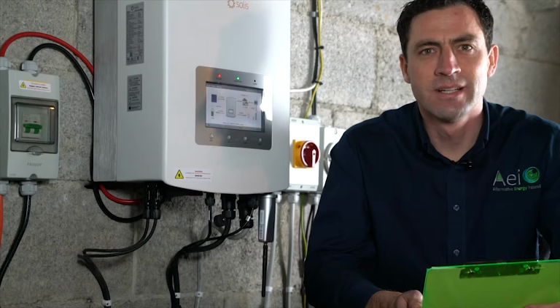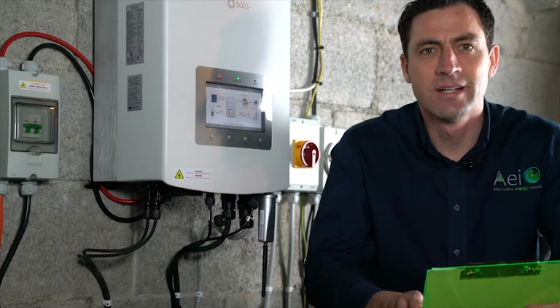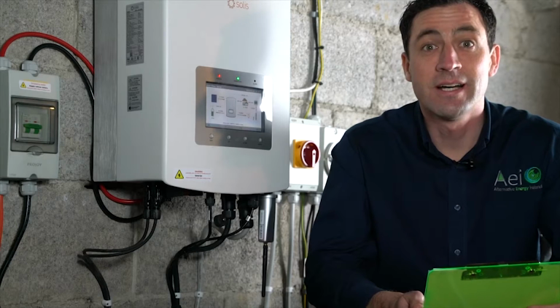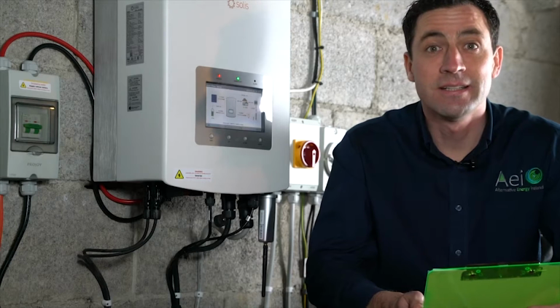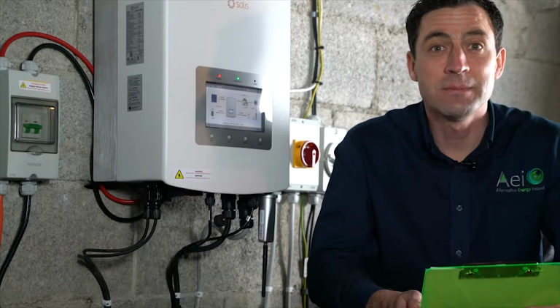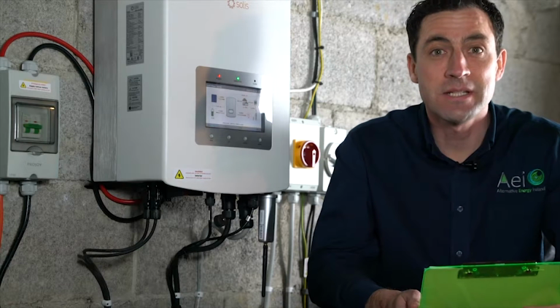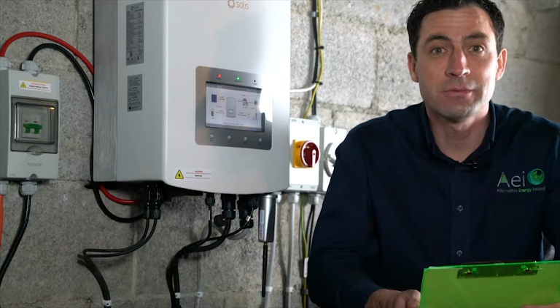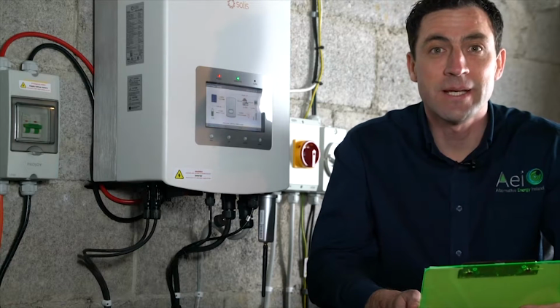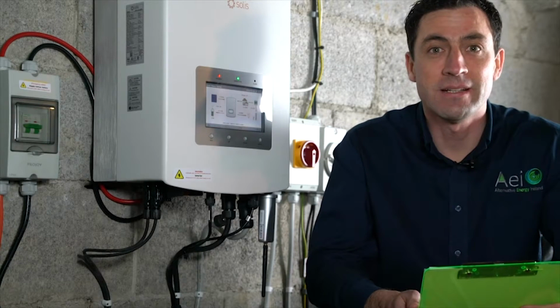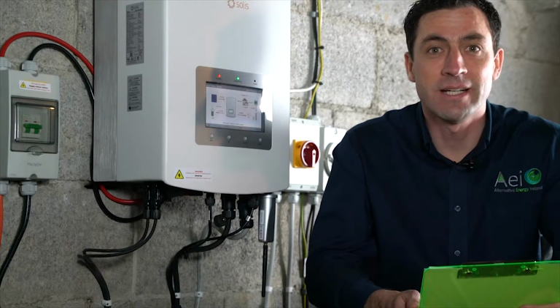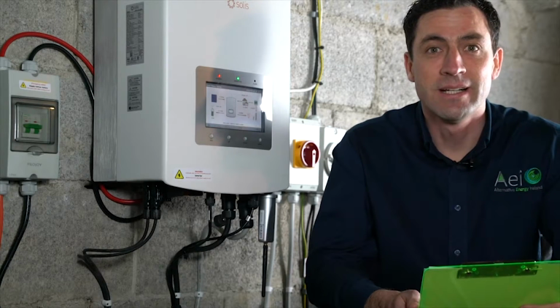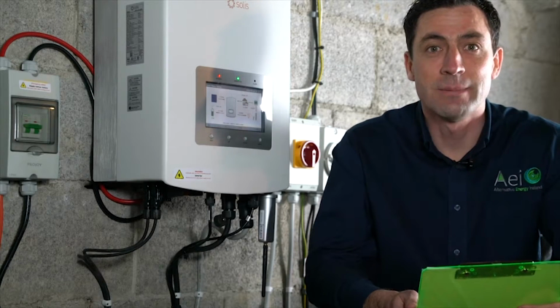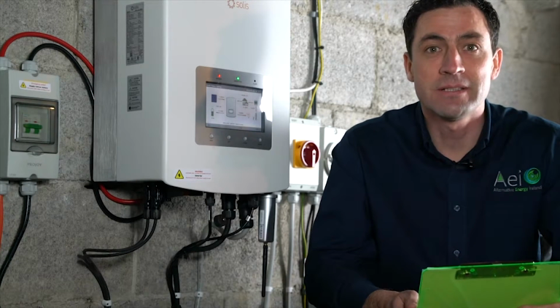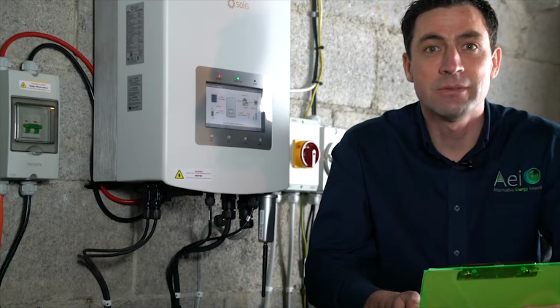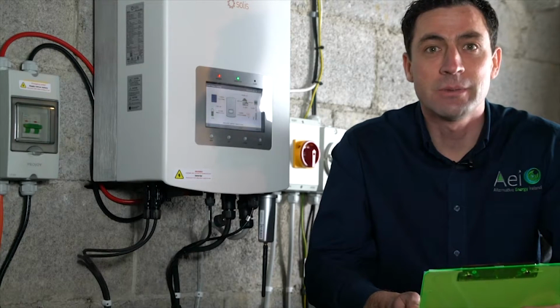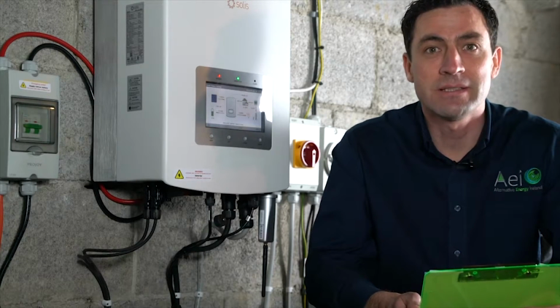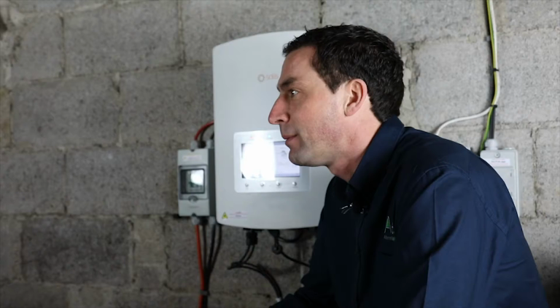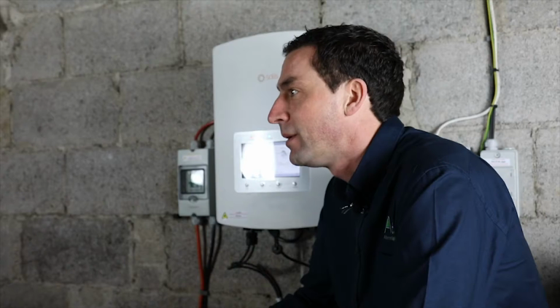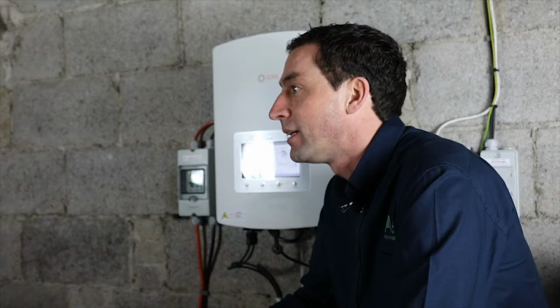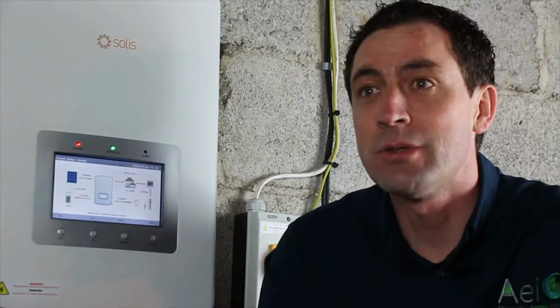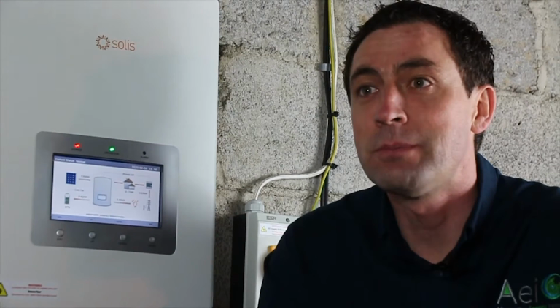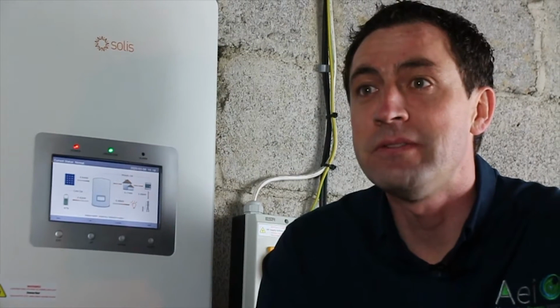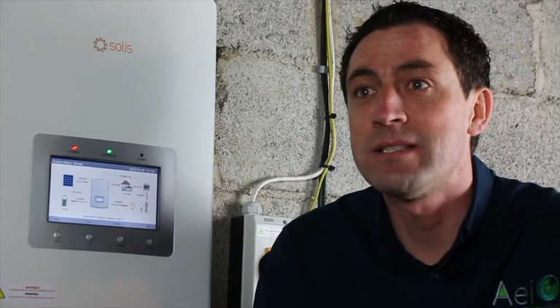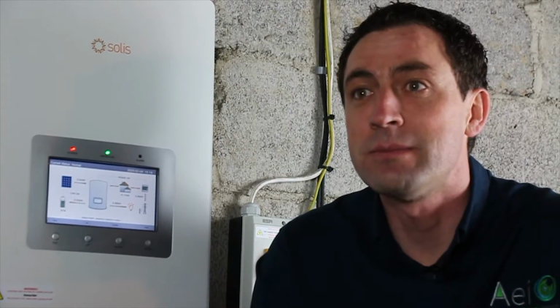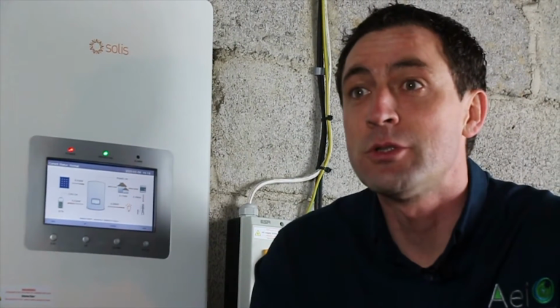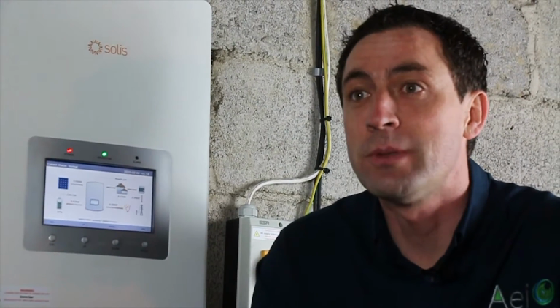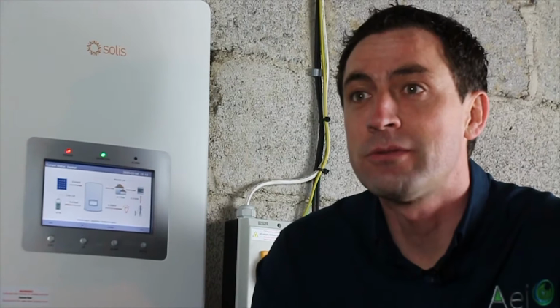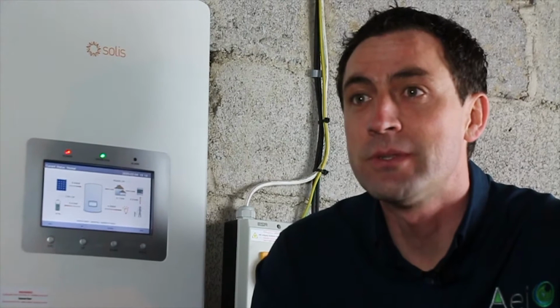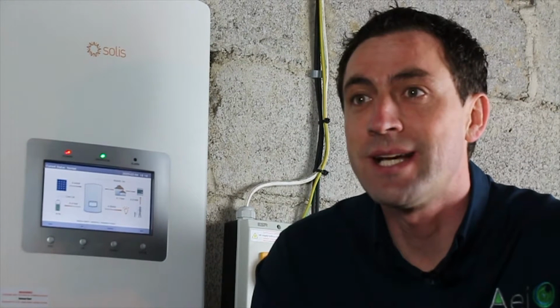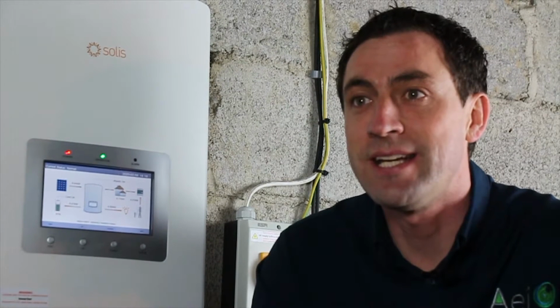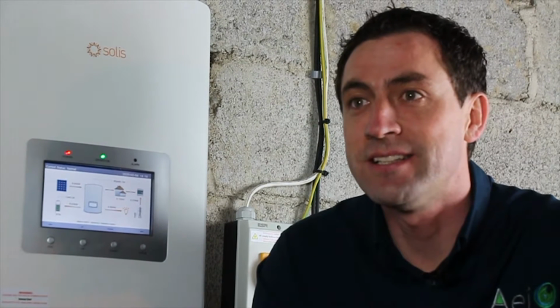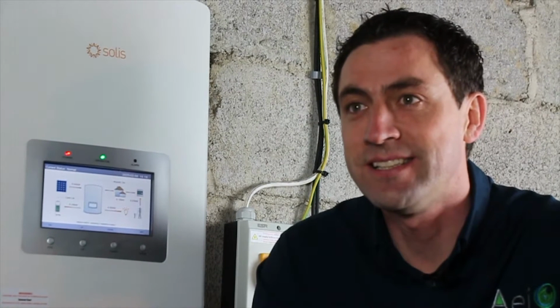Hi, I'm Stephen from AEI and I'm here to give you a quick demo on the solar PV system you just bought from us at AEI.